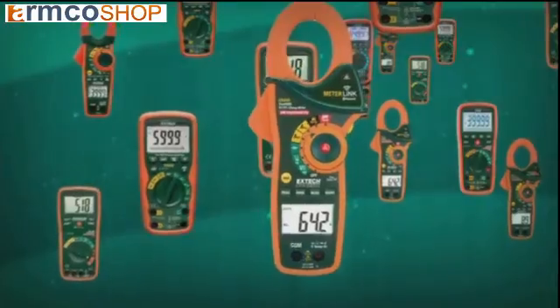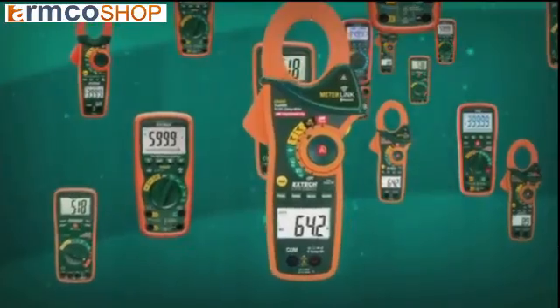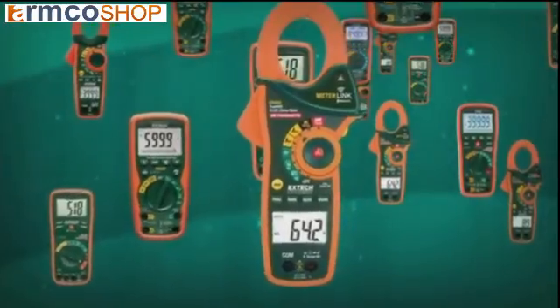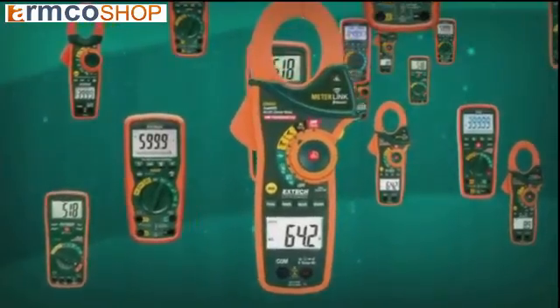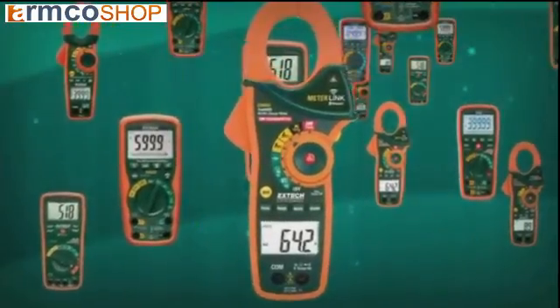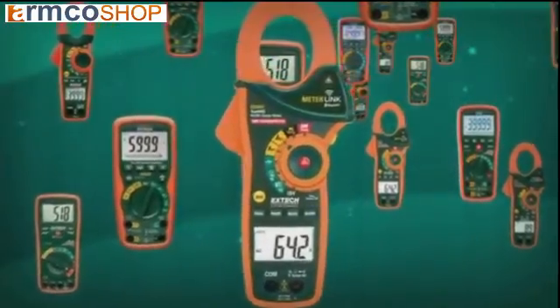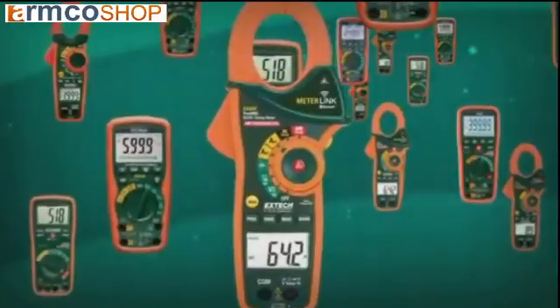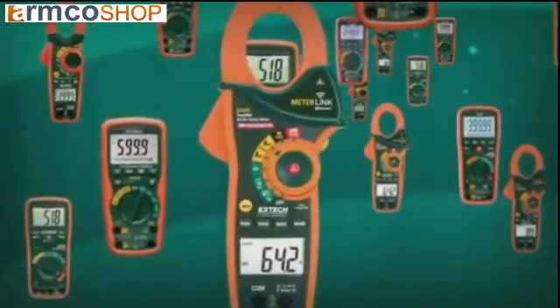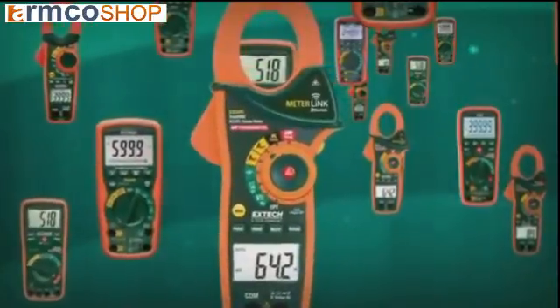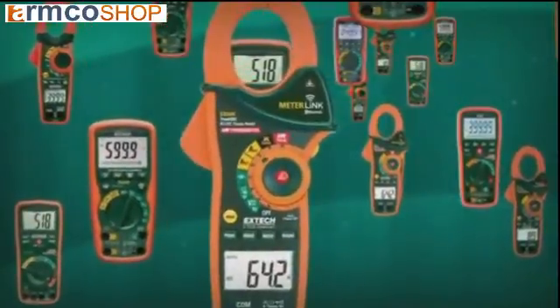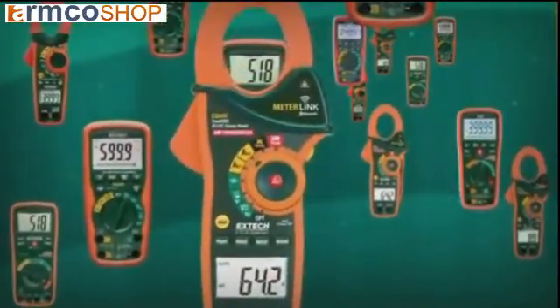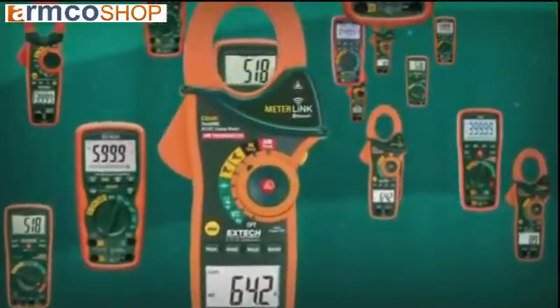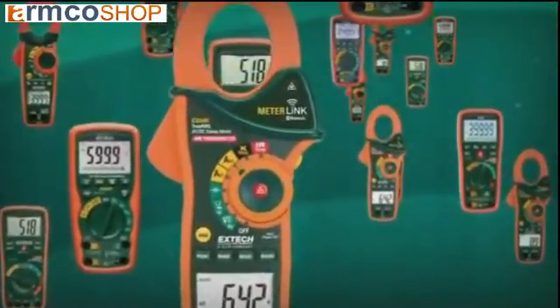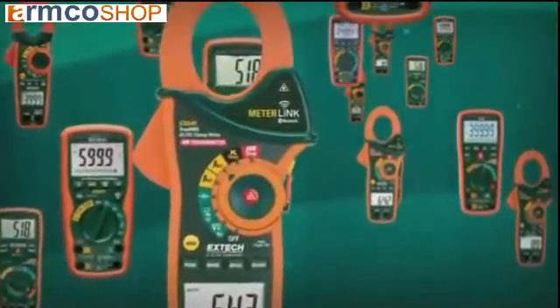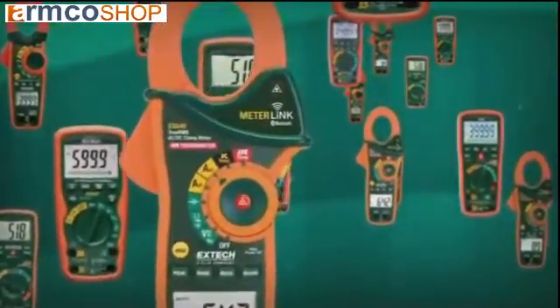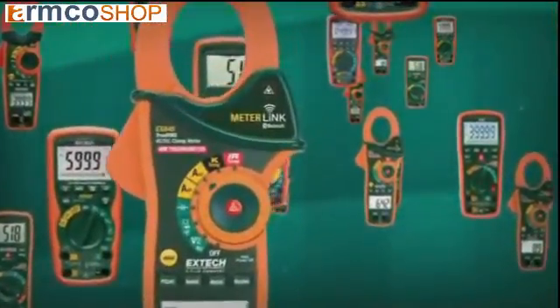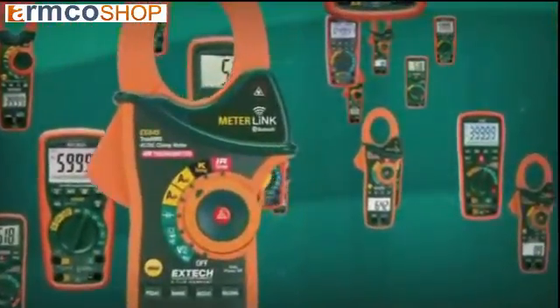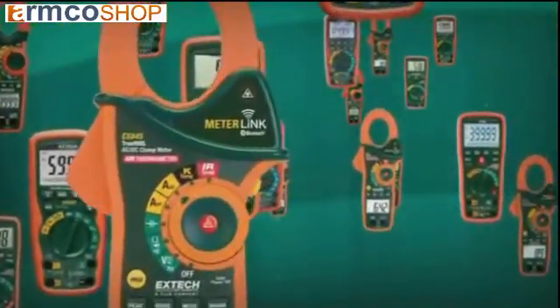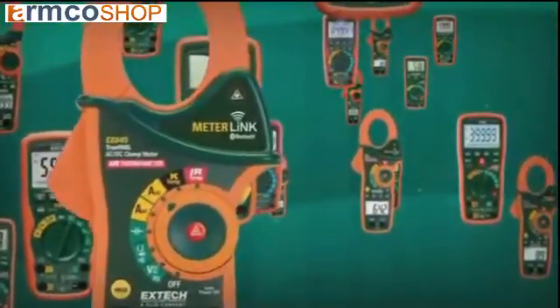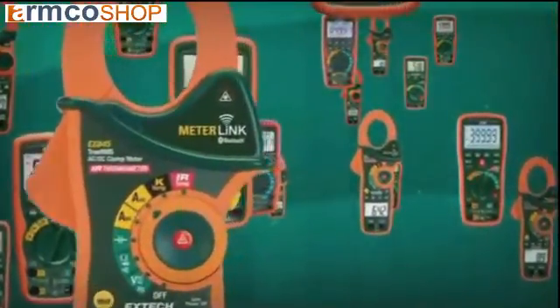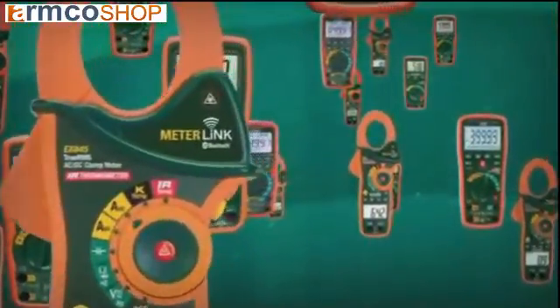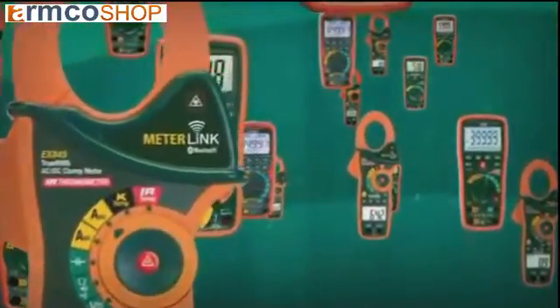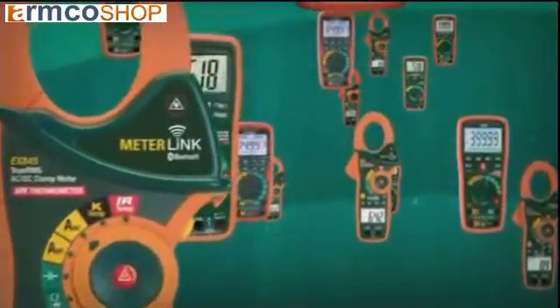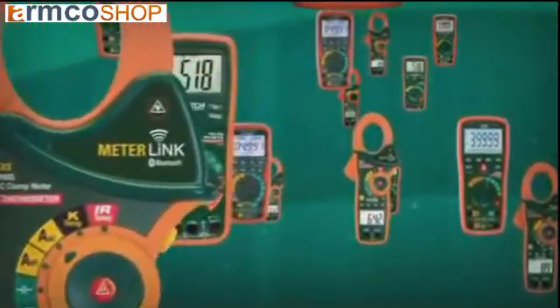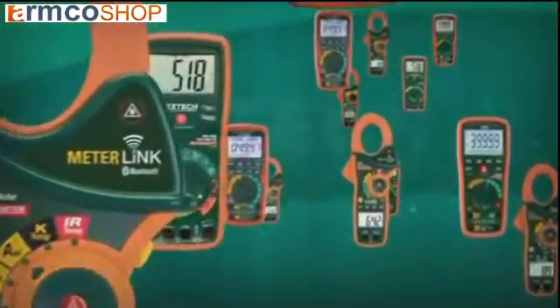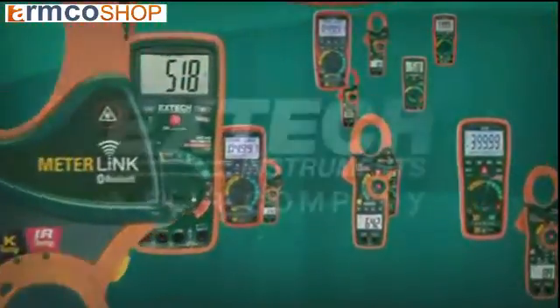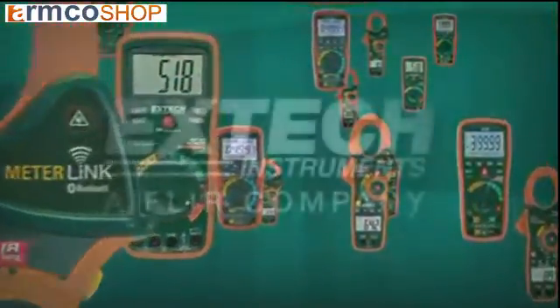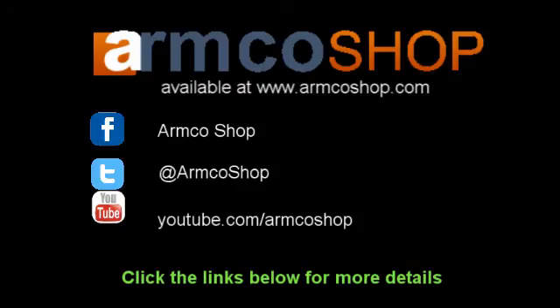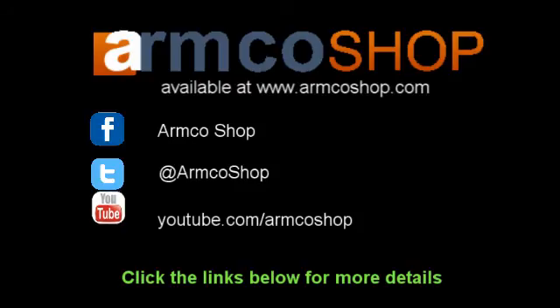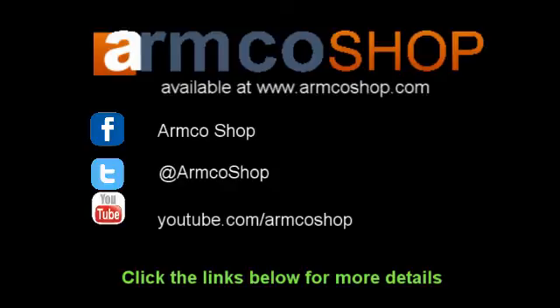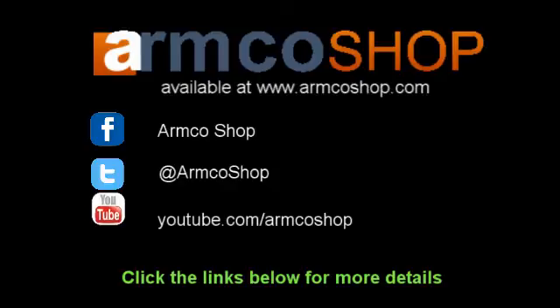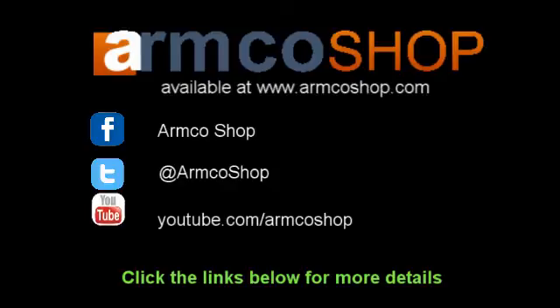Extech Instruments offers the widest range of True RMS meters on the market, with models designed for every application and budget.